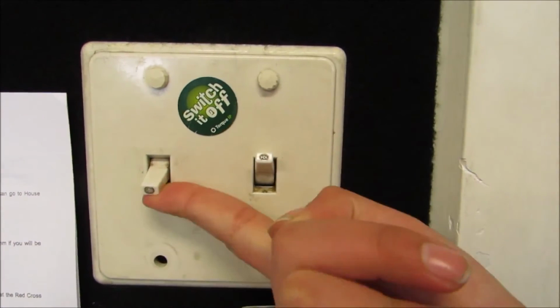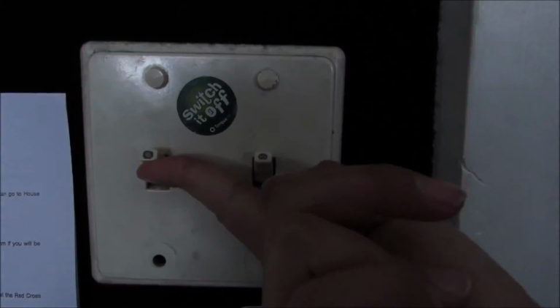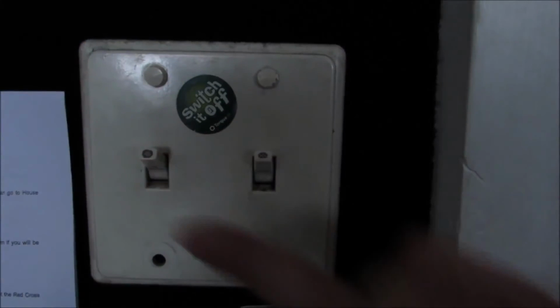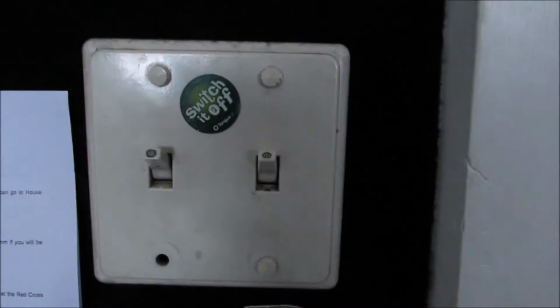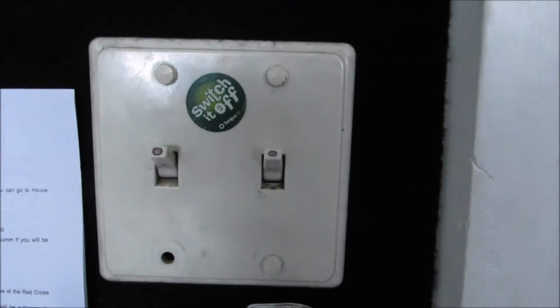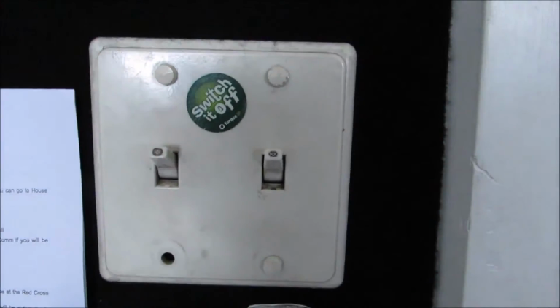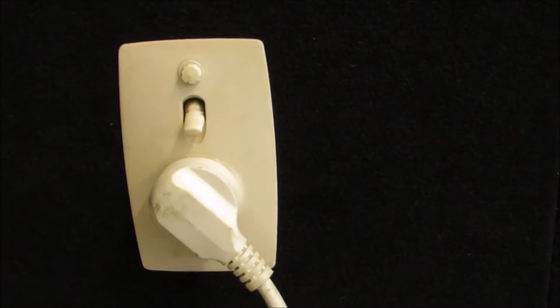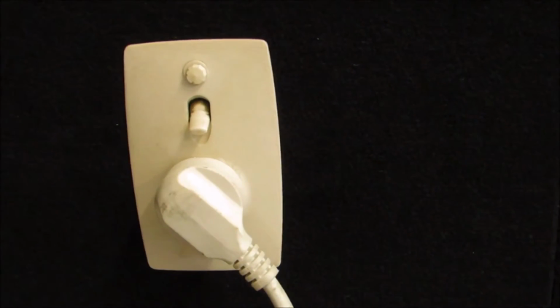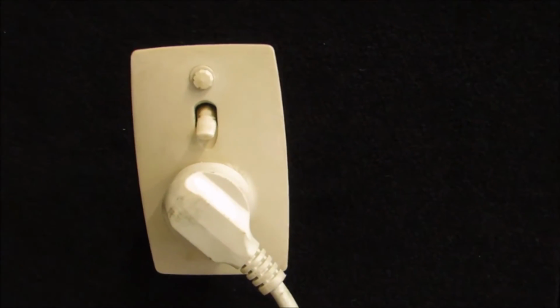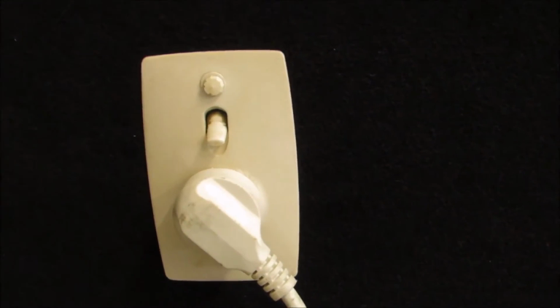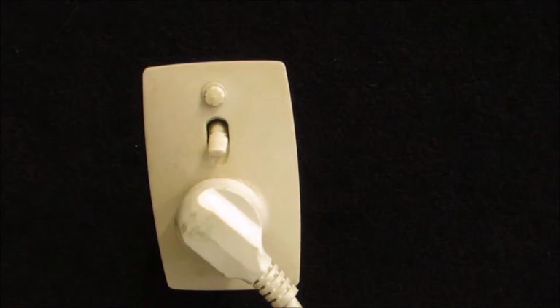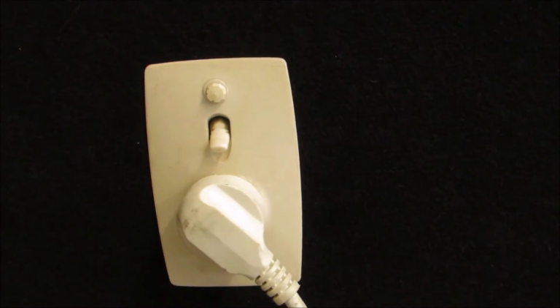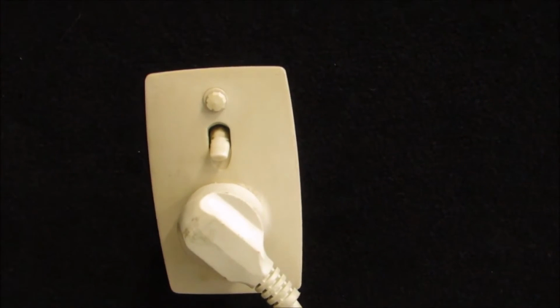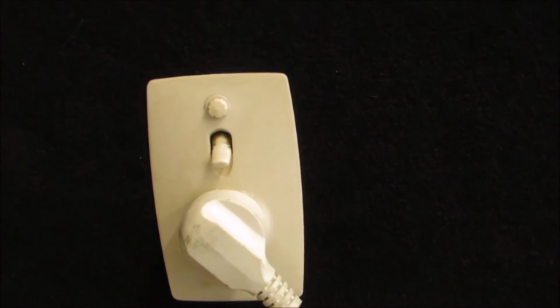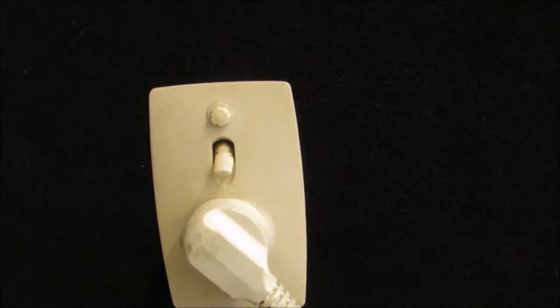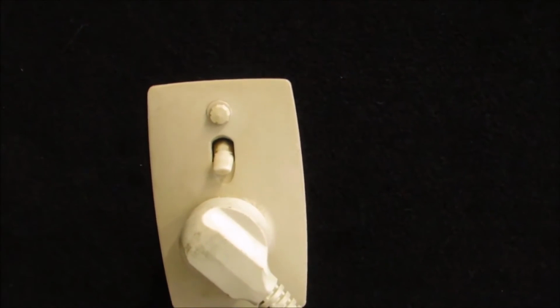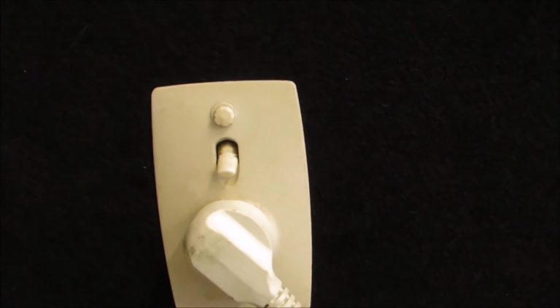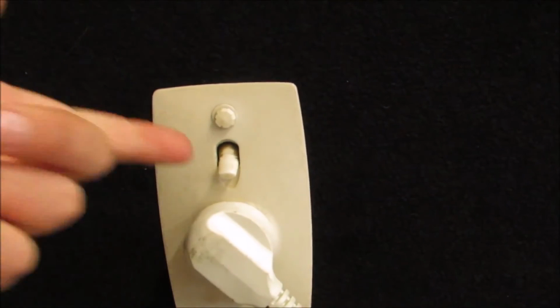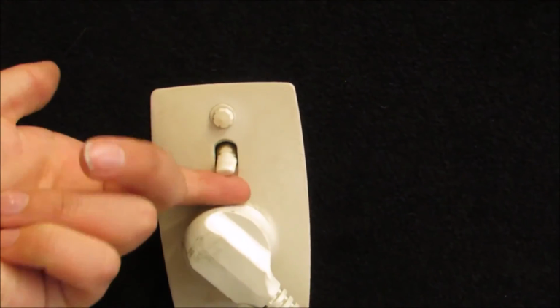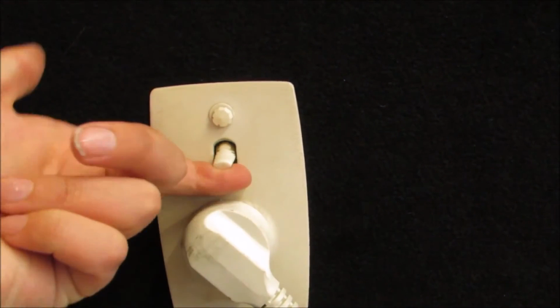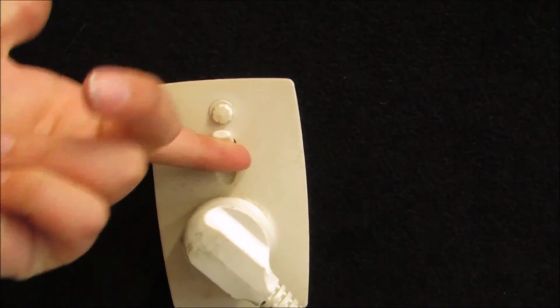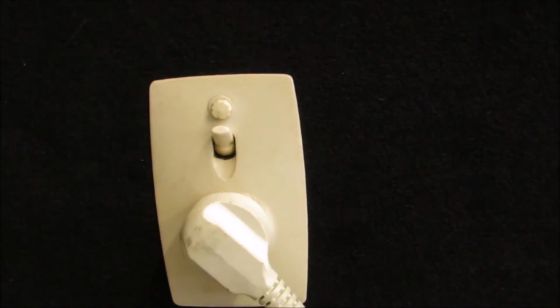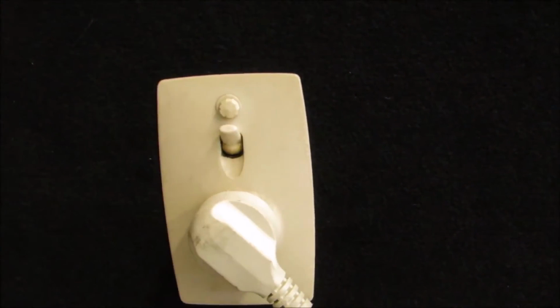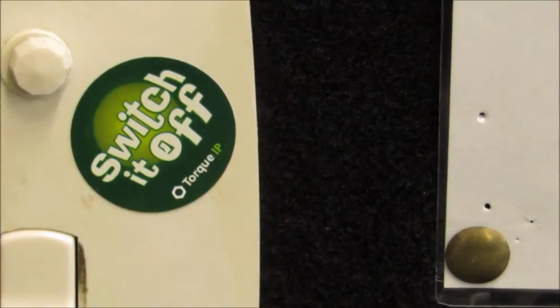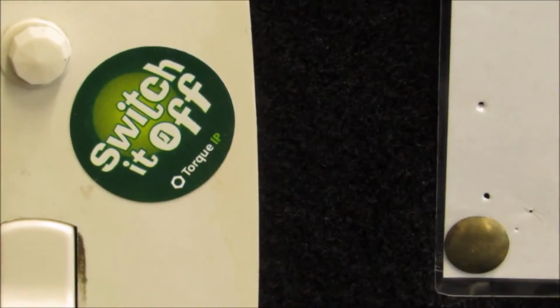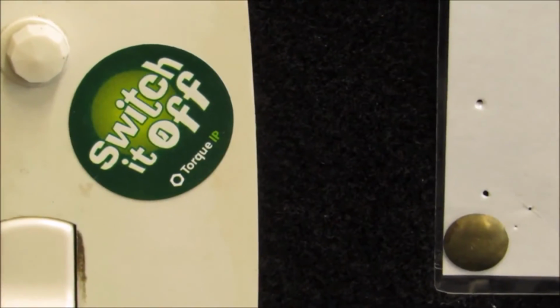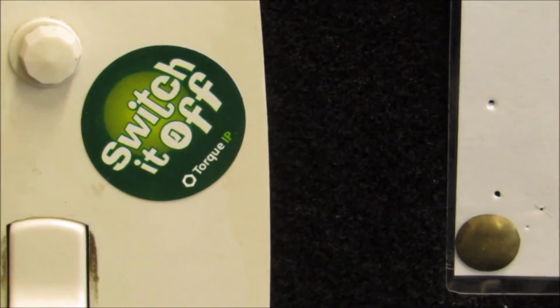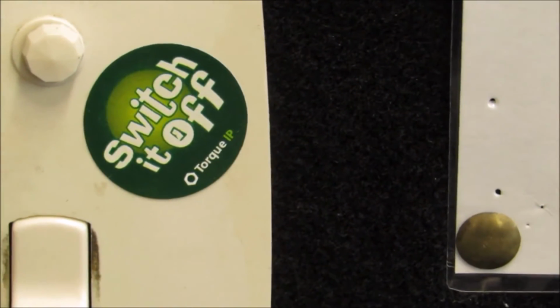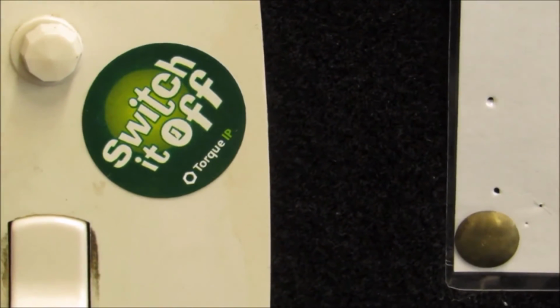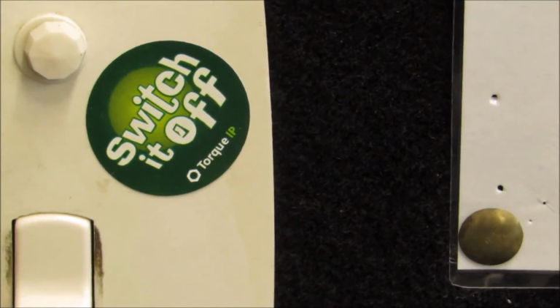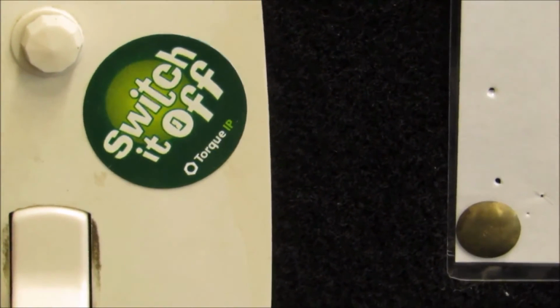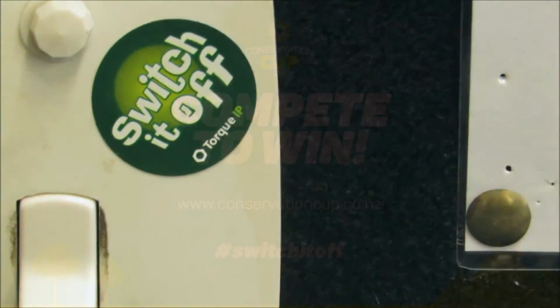Turn all unused appliances off at the wall. Switch it off.